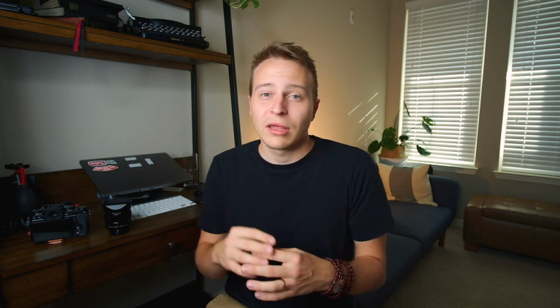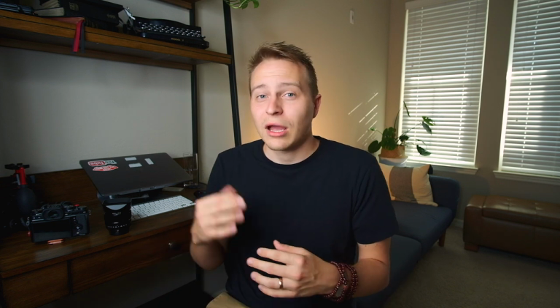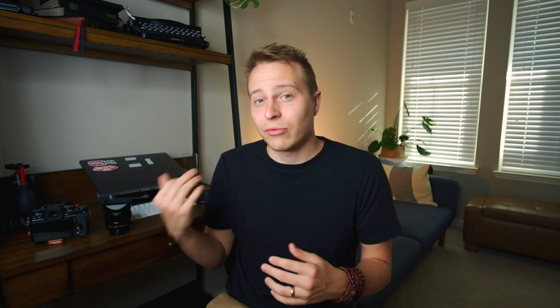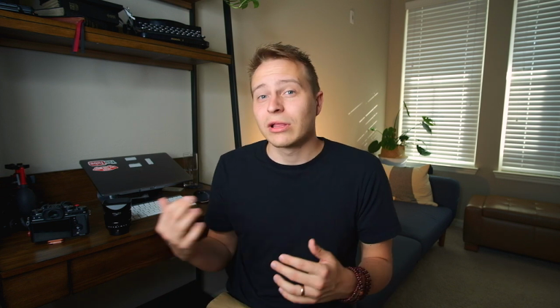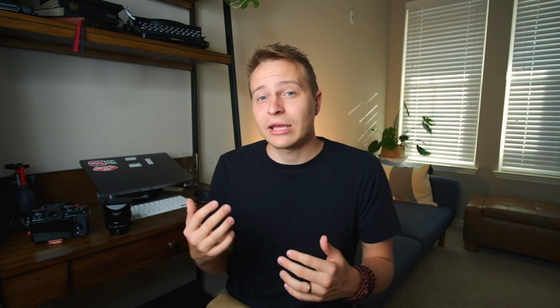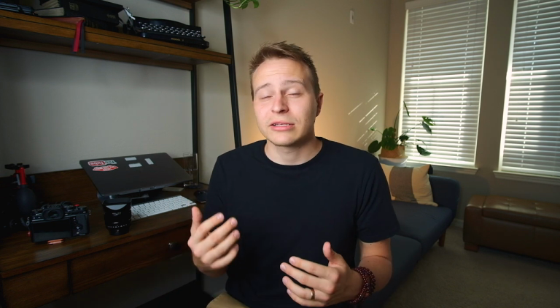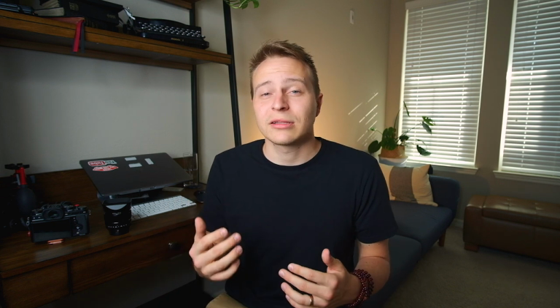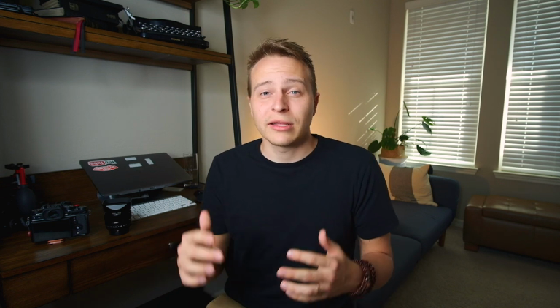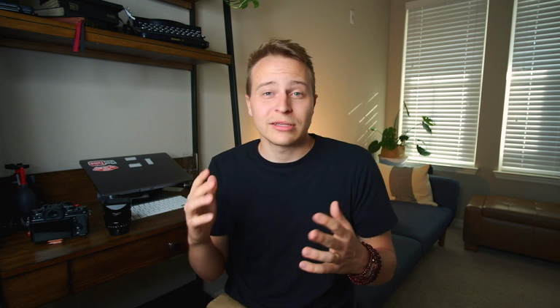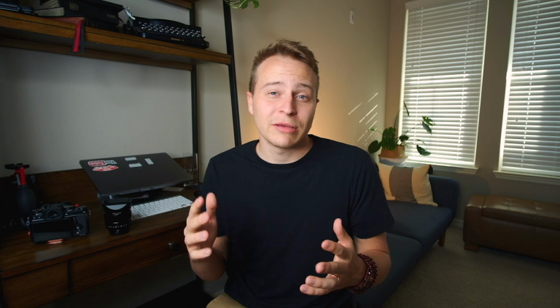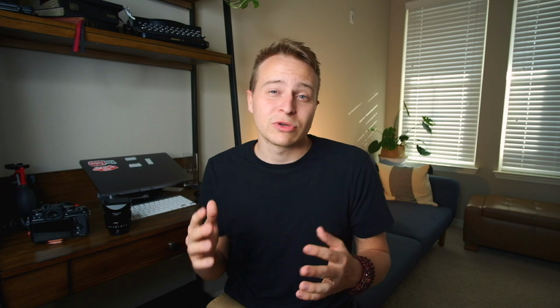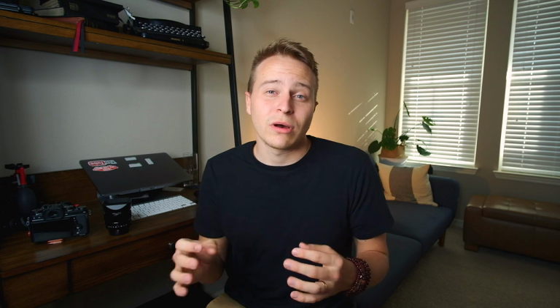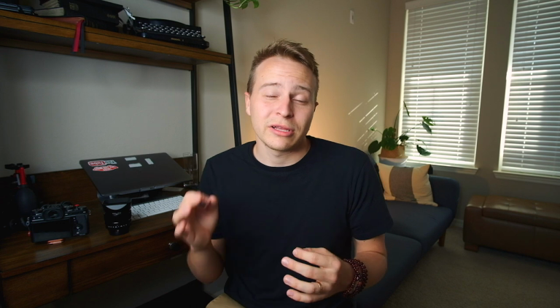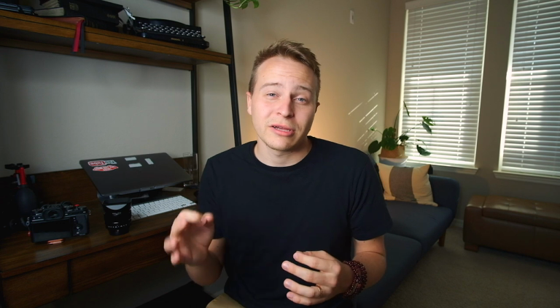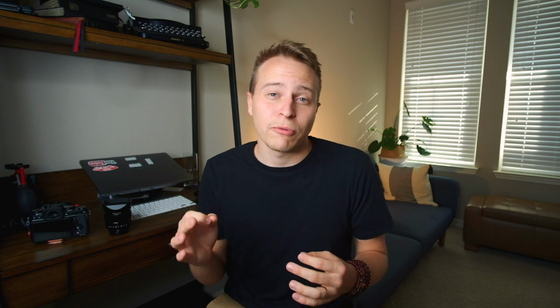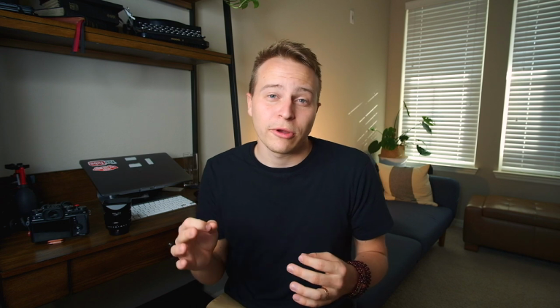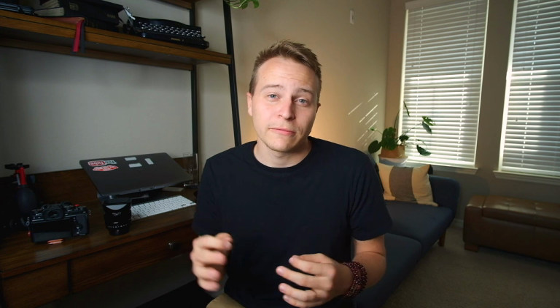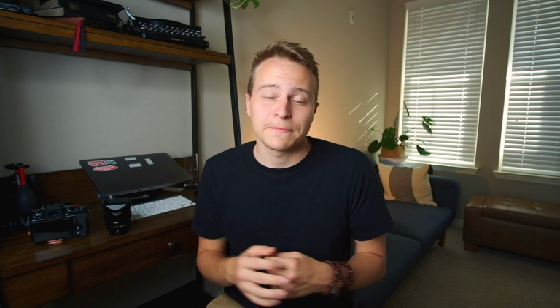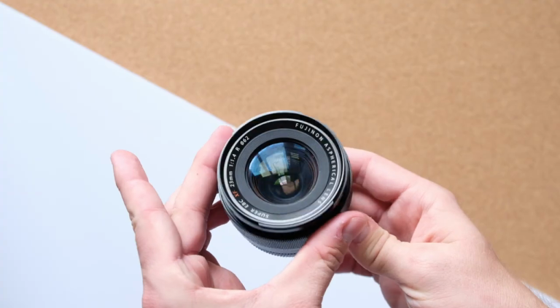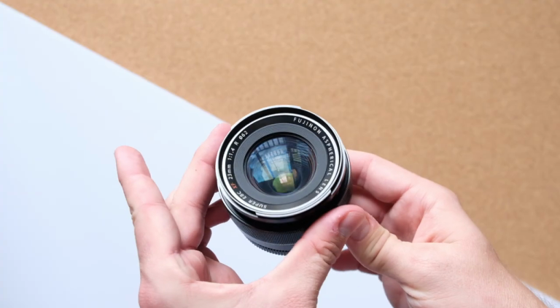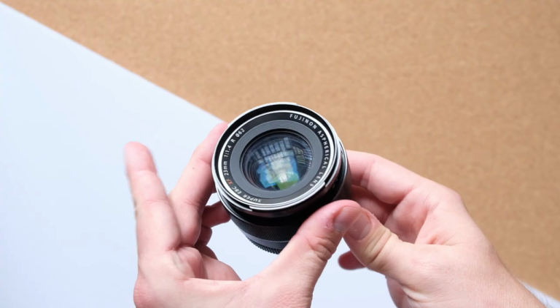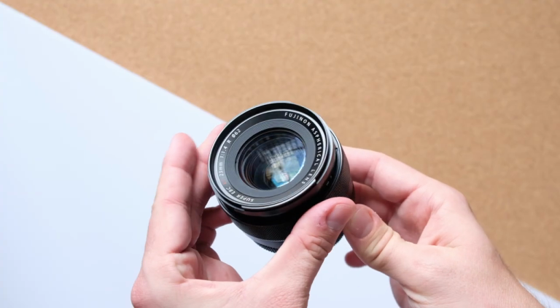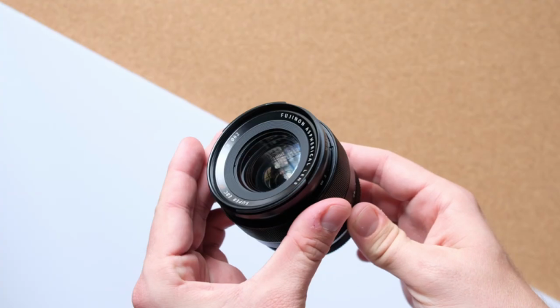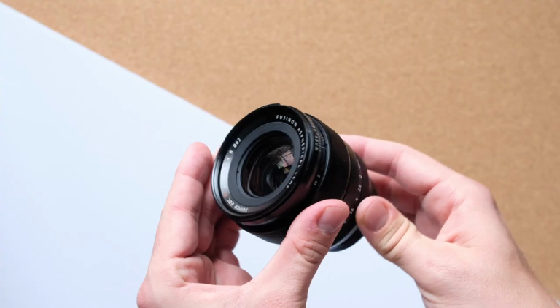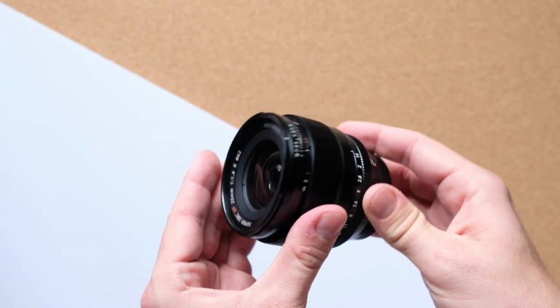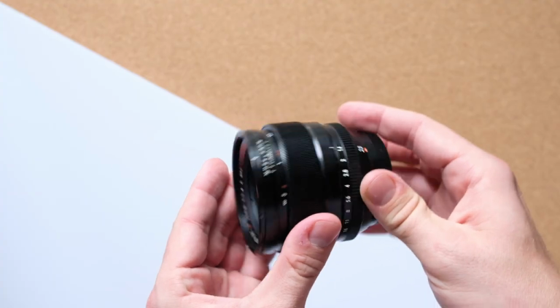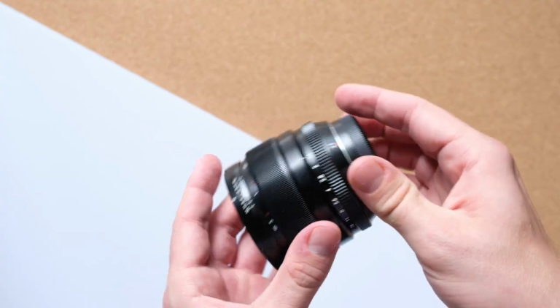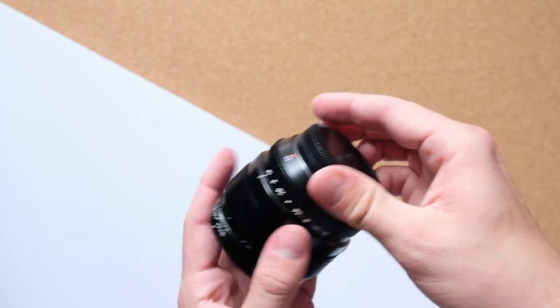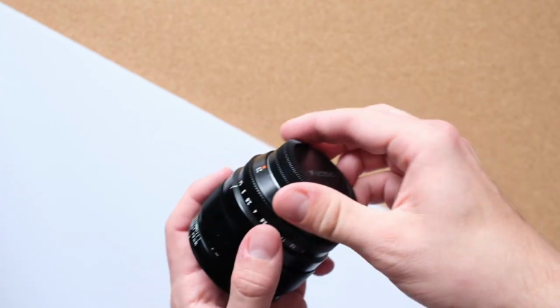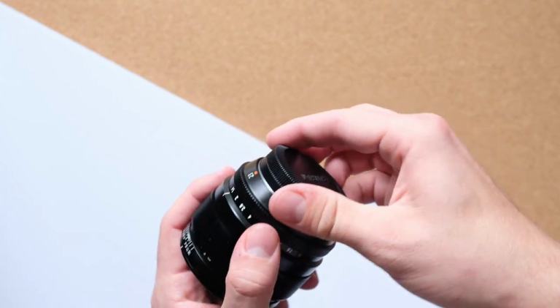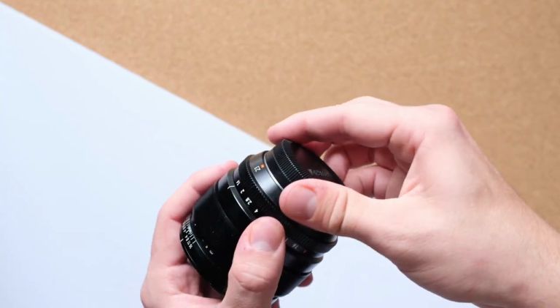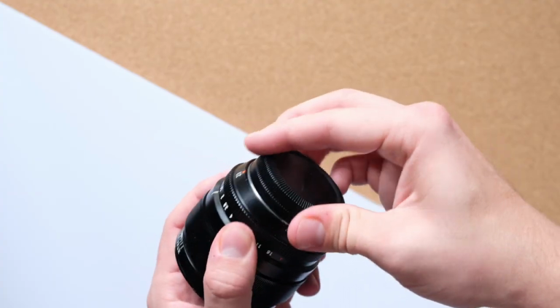Fringing is the one negative when it comes to image quality, but besides that for 90% of the other stuff I'm doing that's not heavily backlit, I don't have a problem. I really like this lens and the image quality is on point.